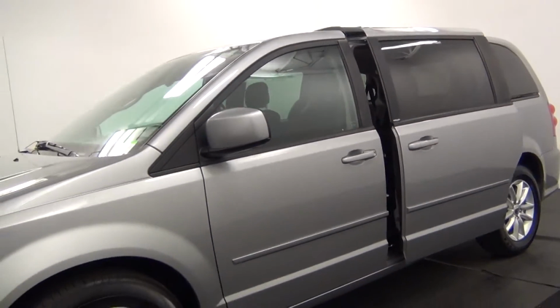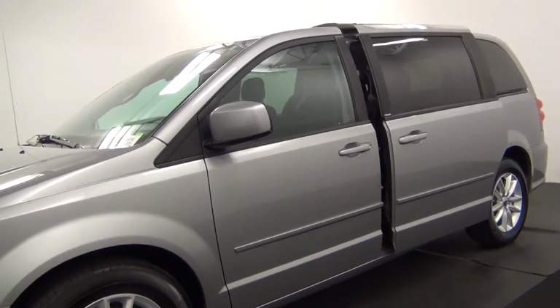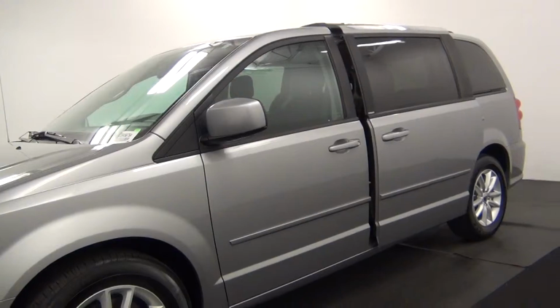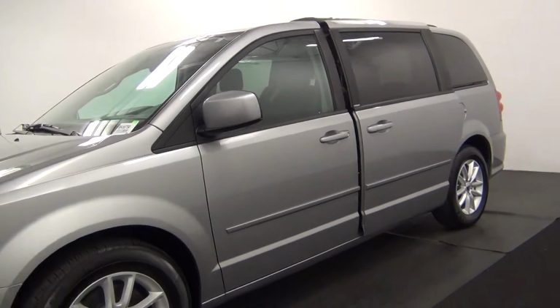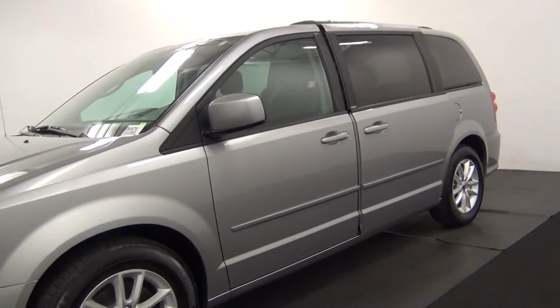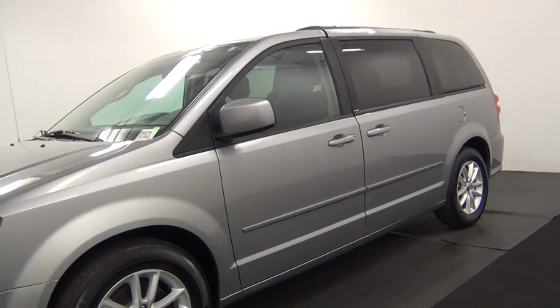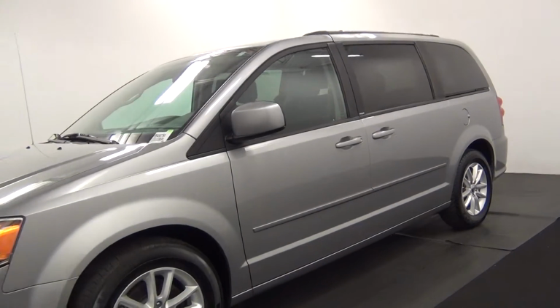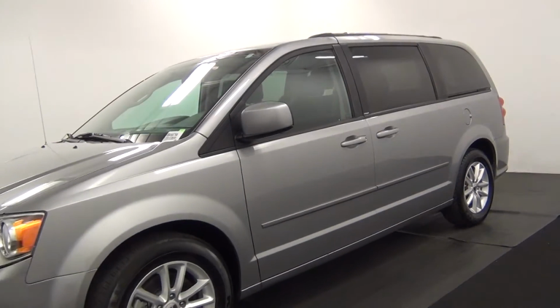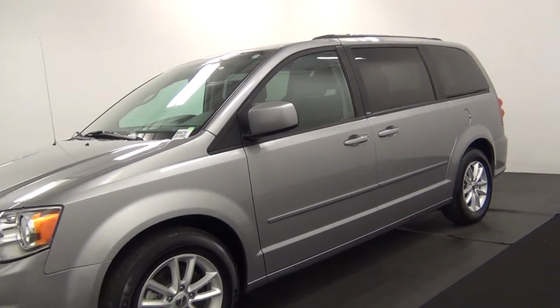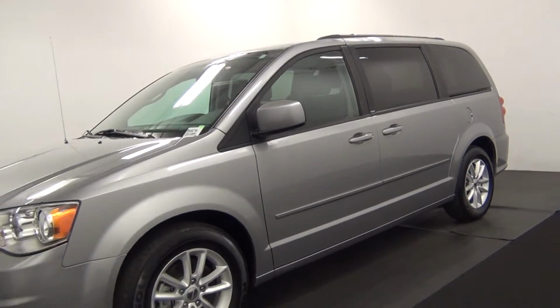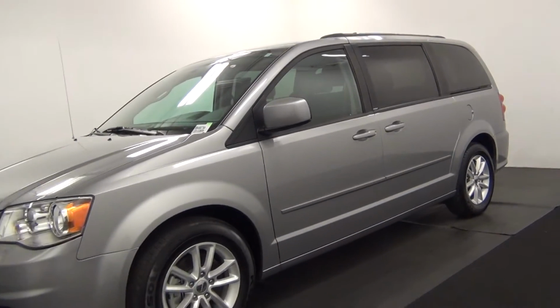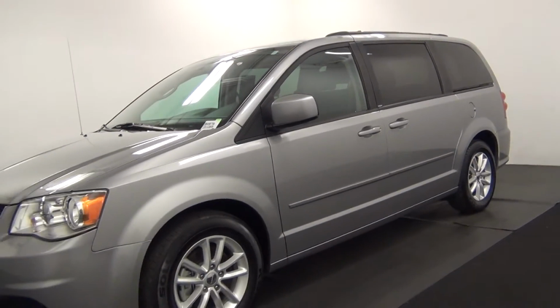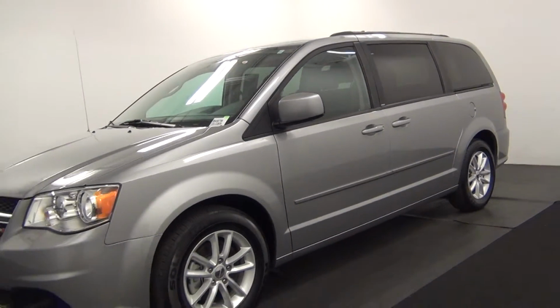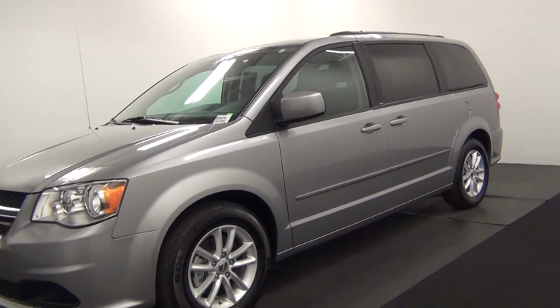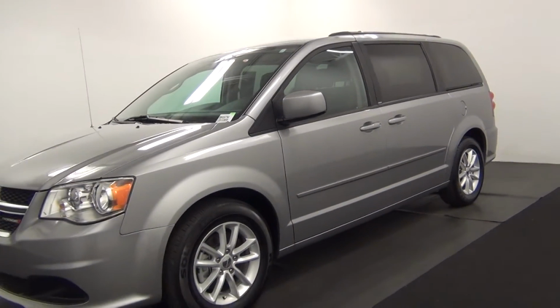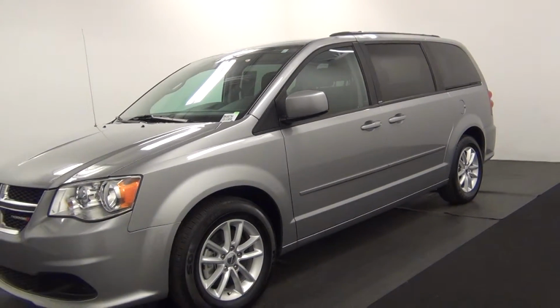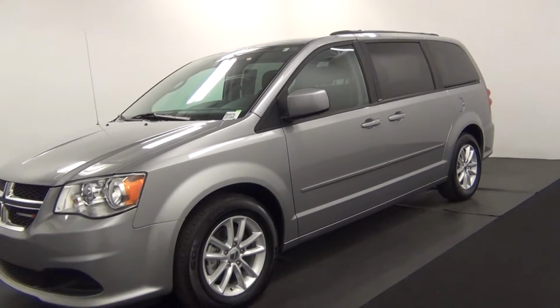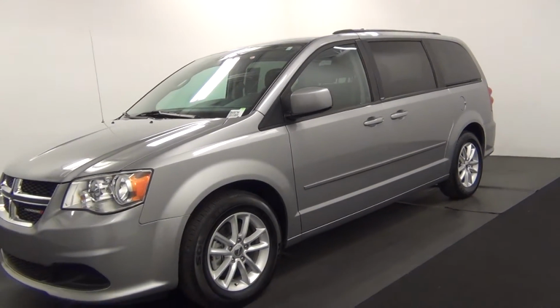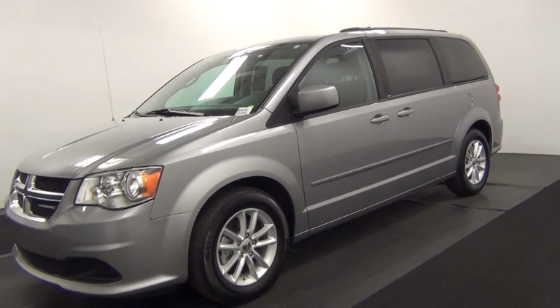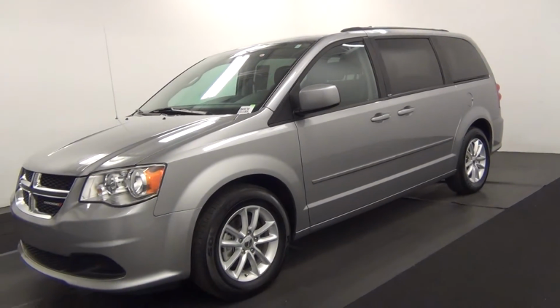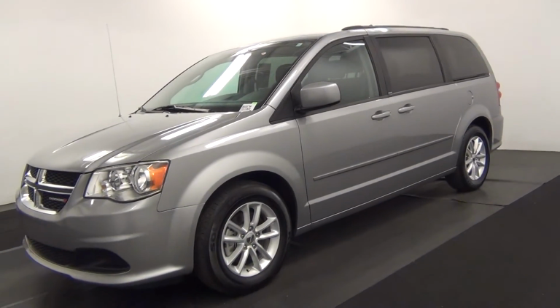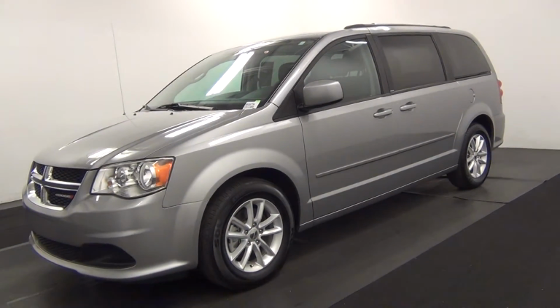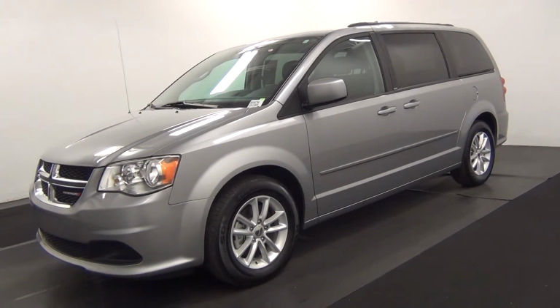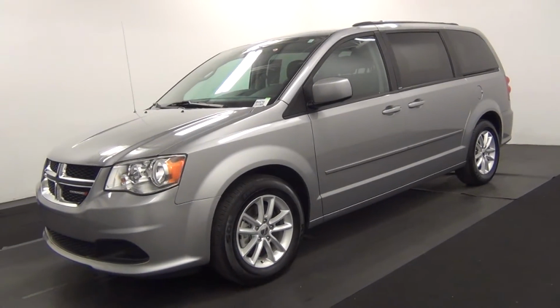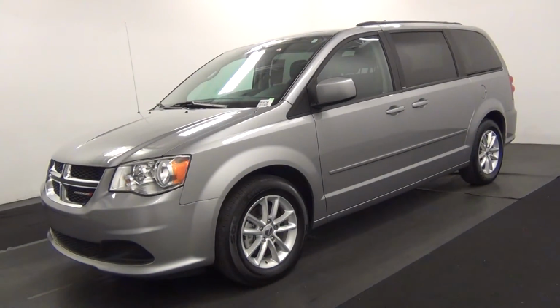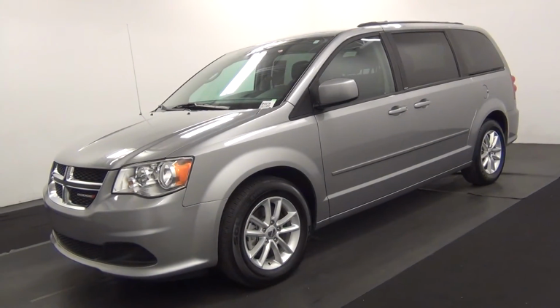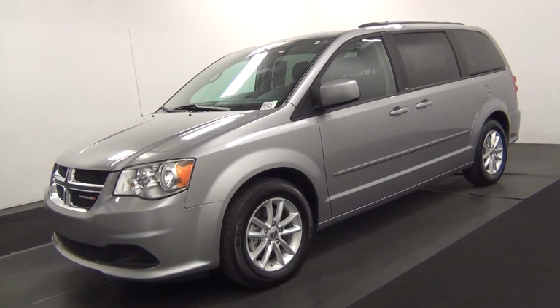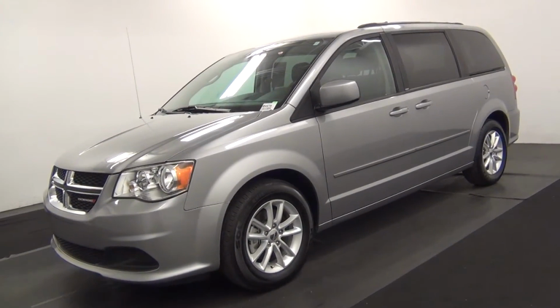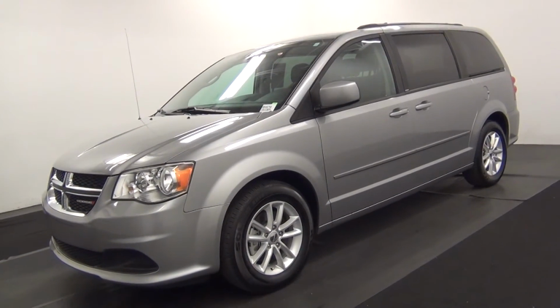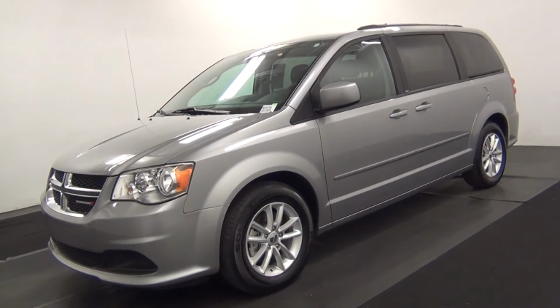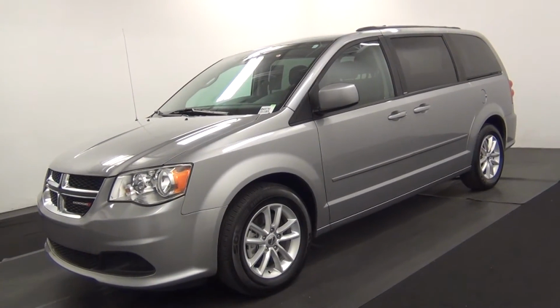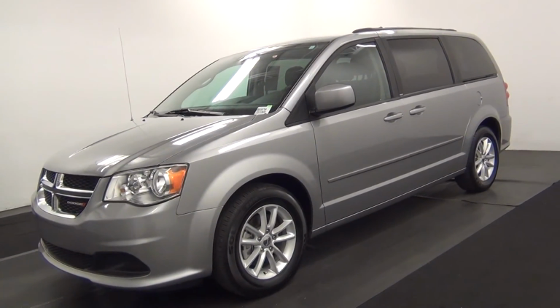And this will complete the walk around of a 2014 Dodge Caravan.